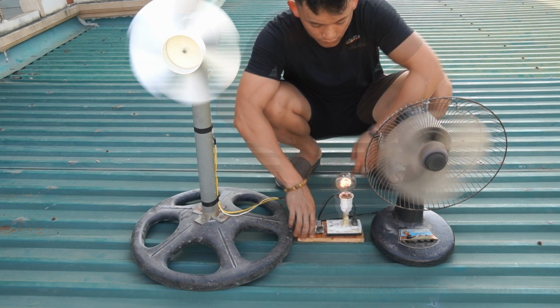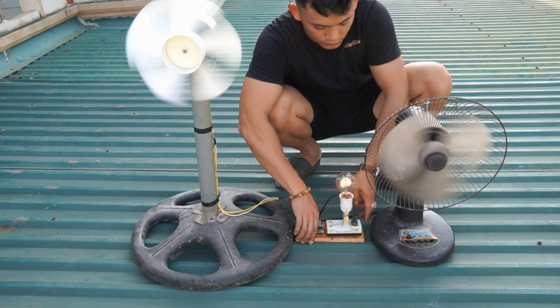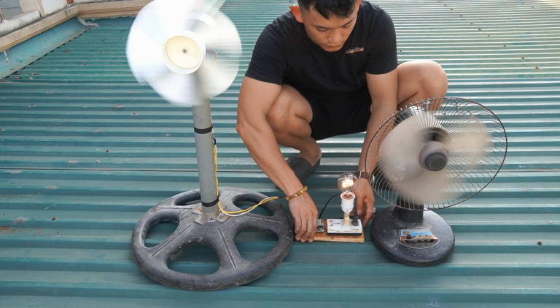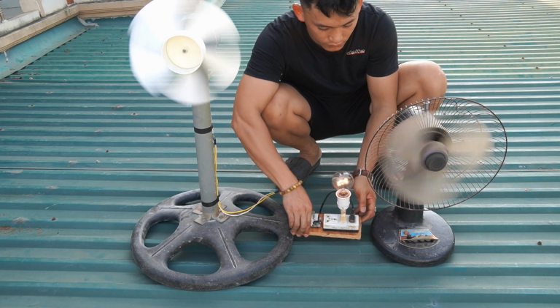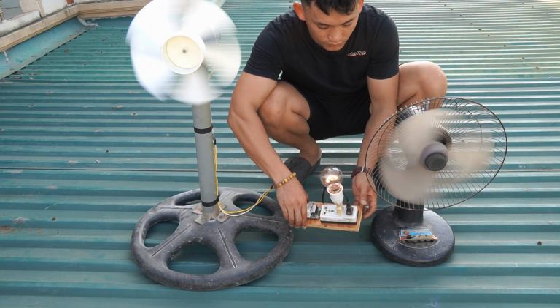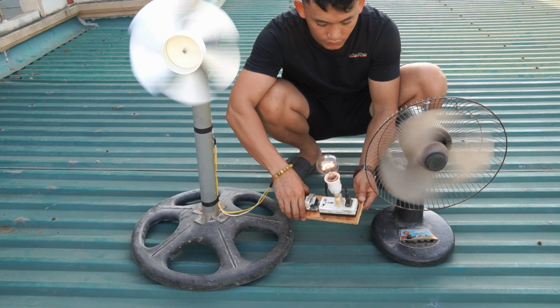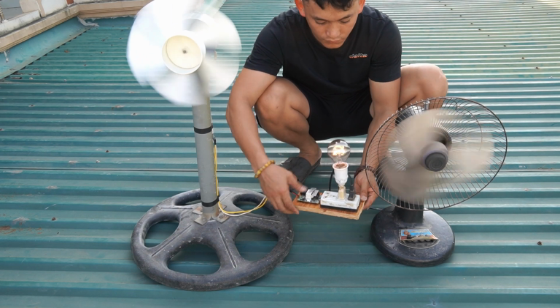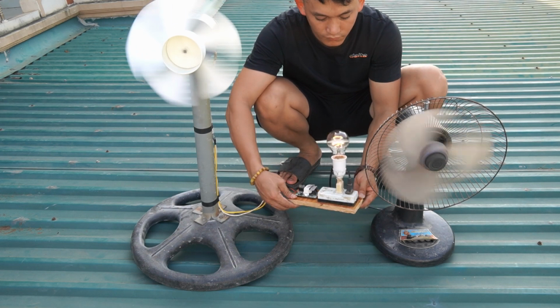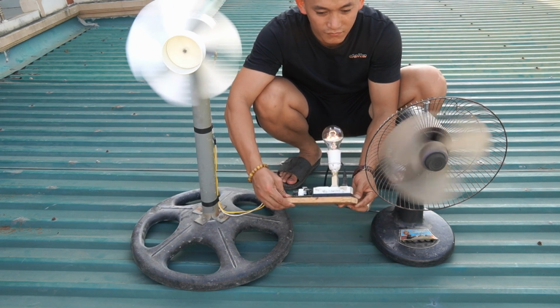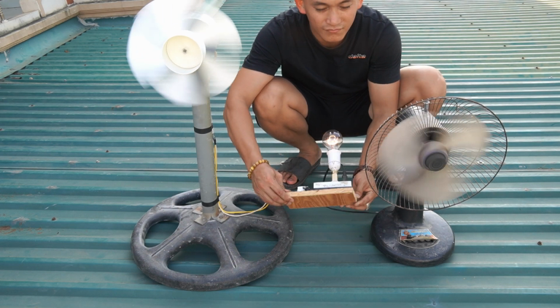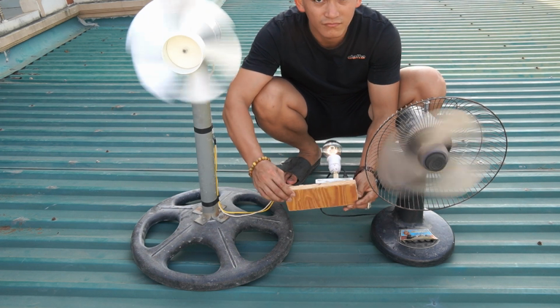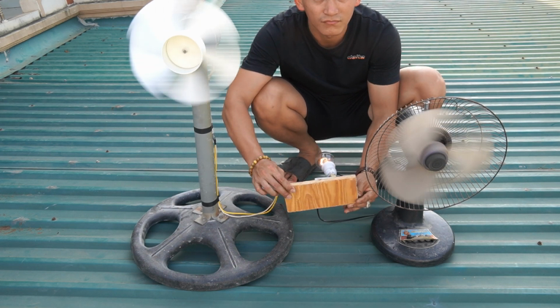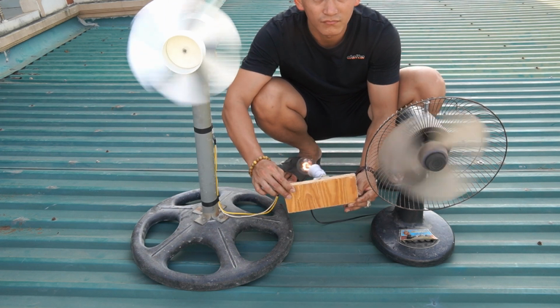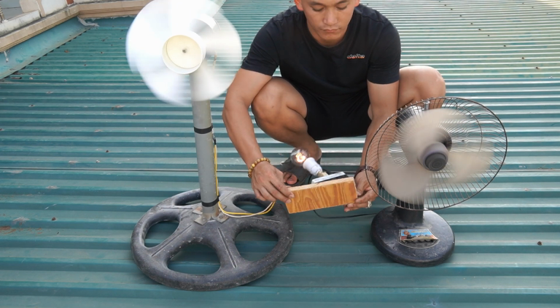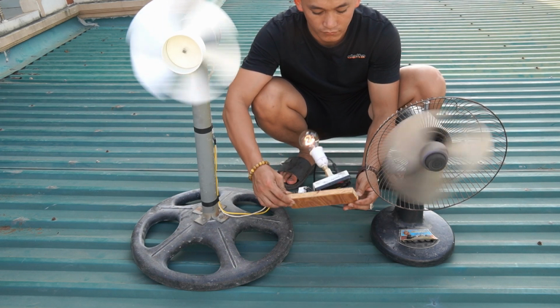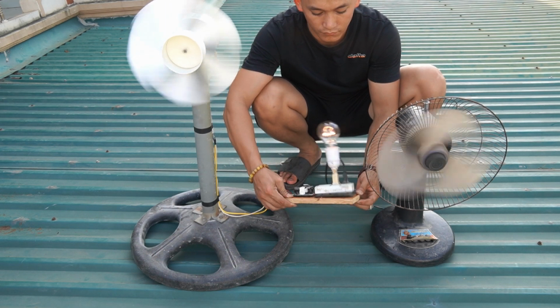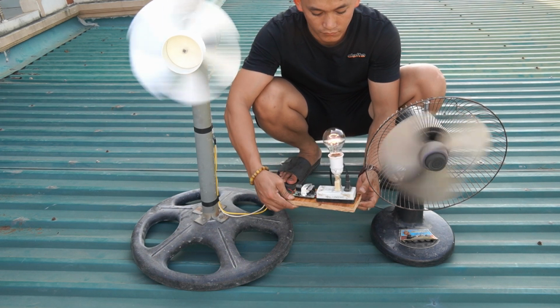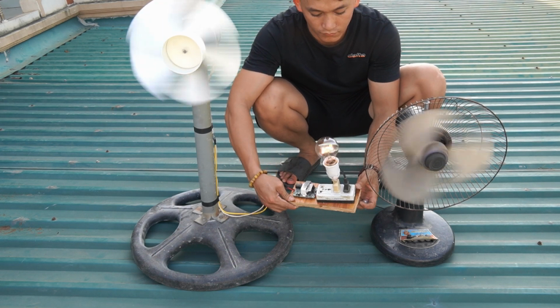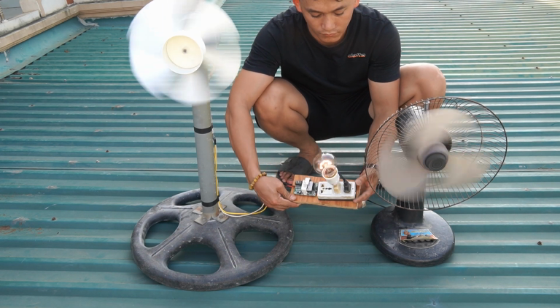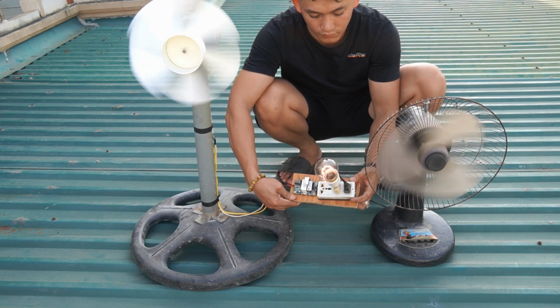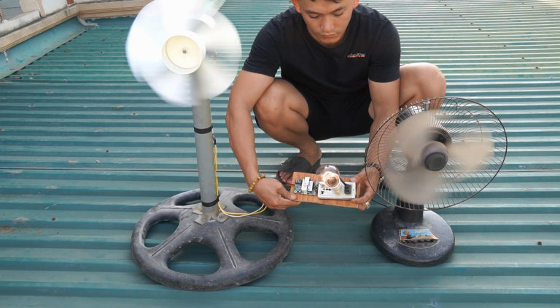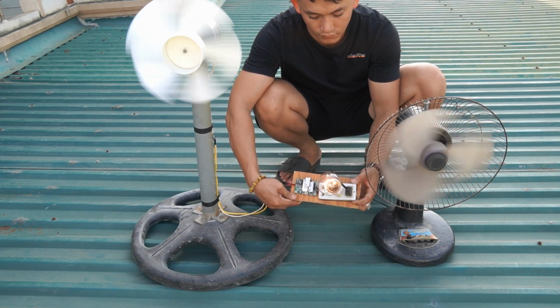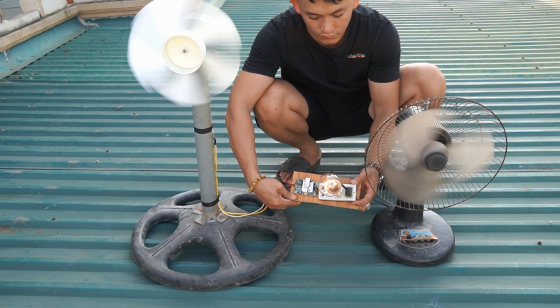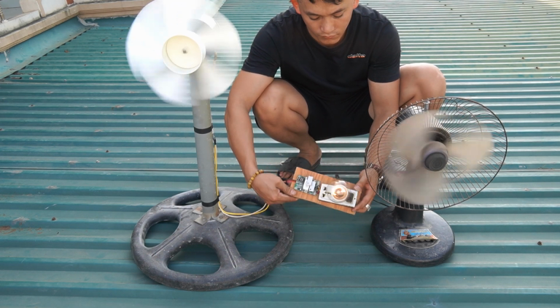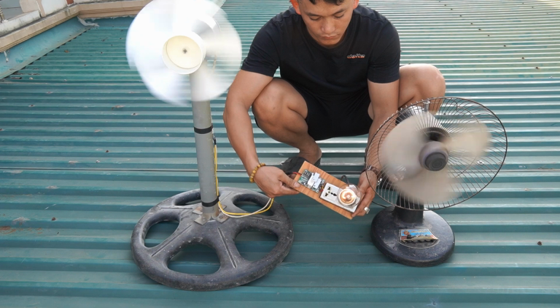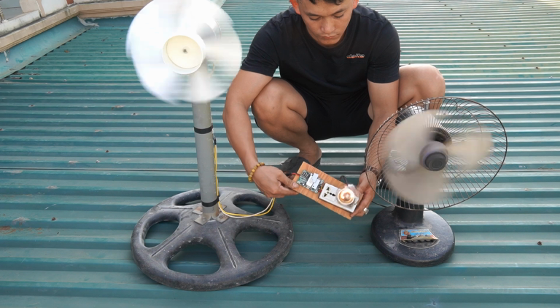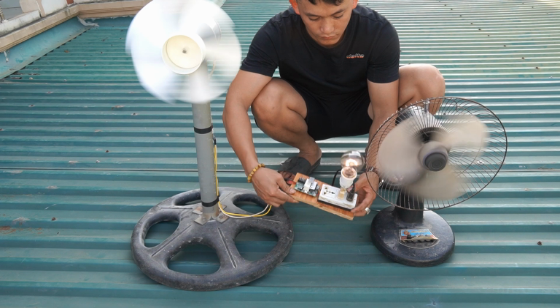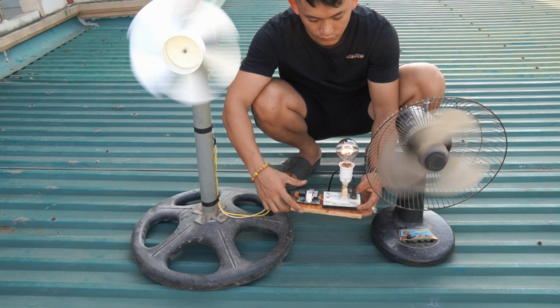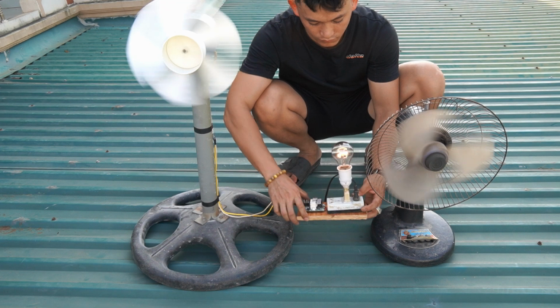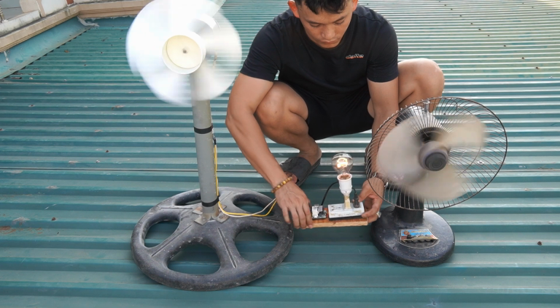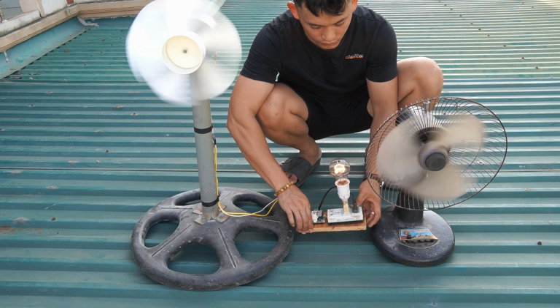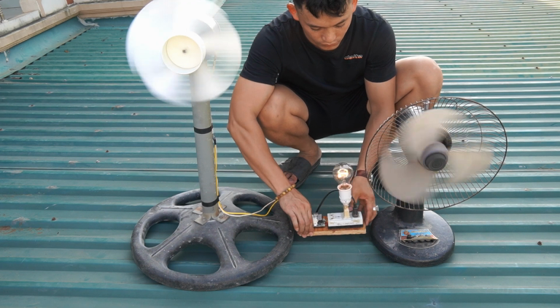I use the fan and the light bulb to test it, and as you can see, it runs very strong and durable.